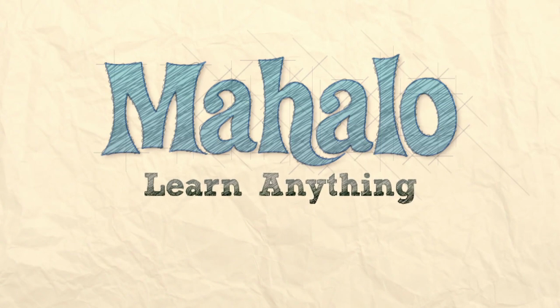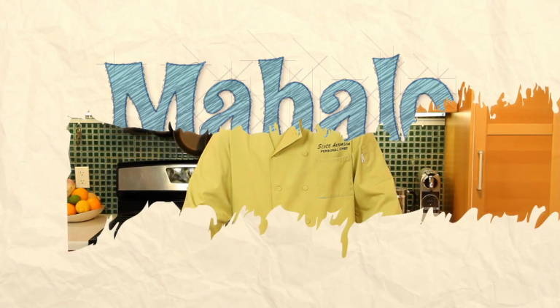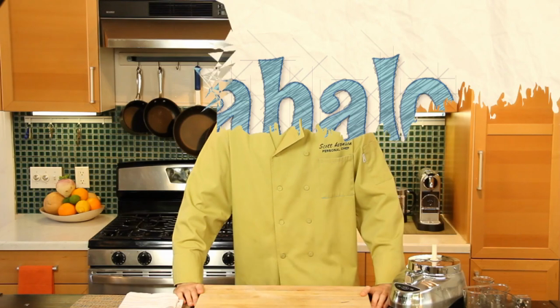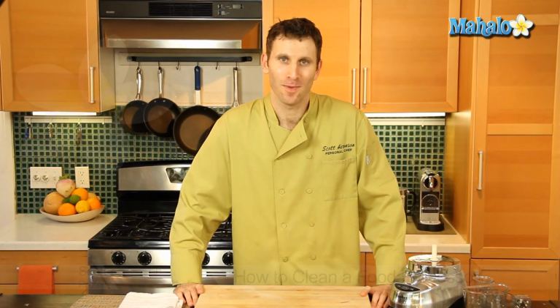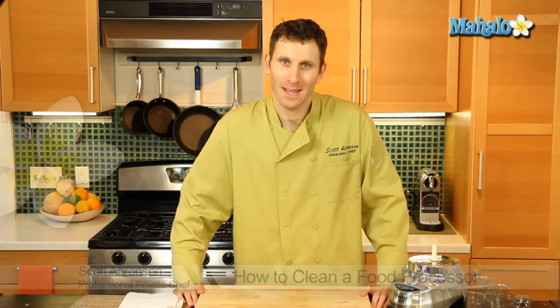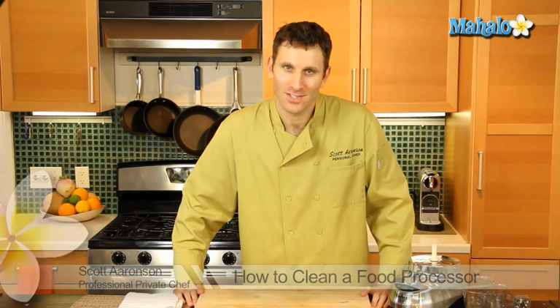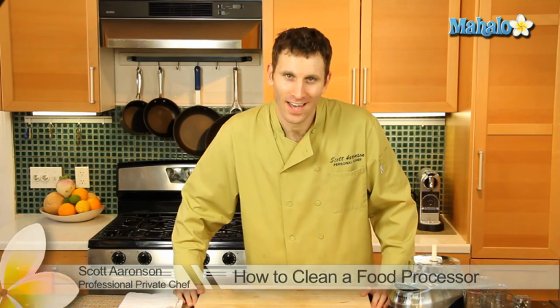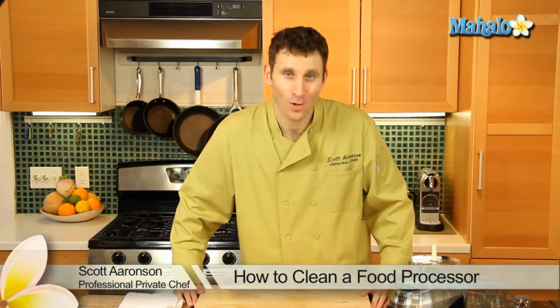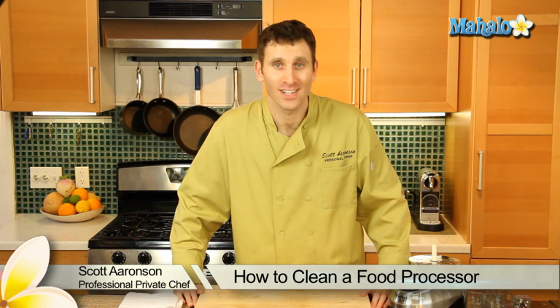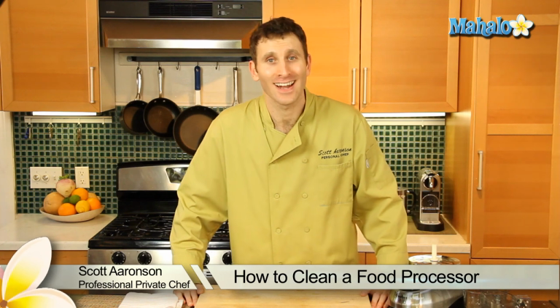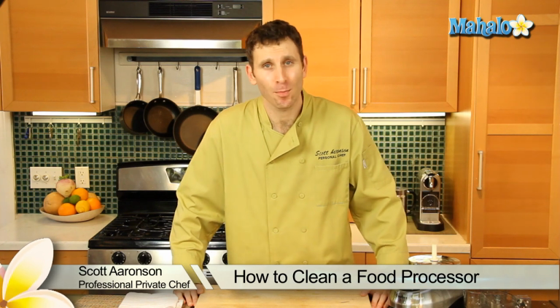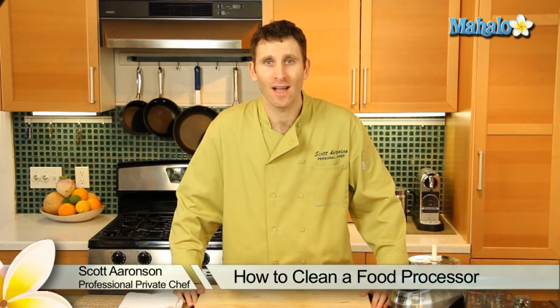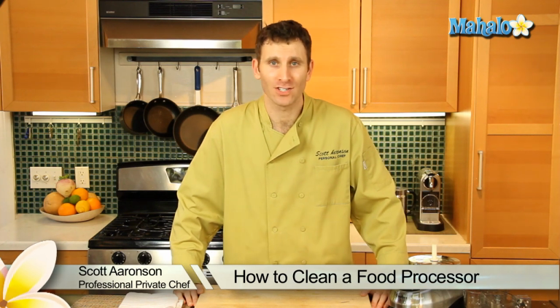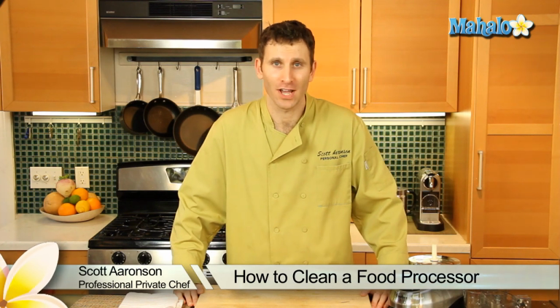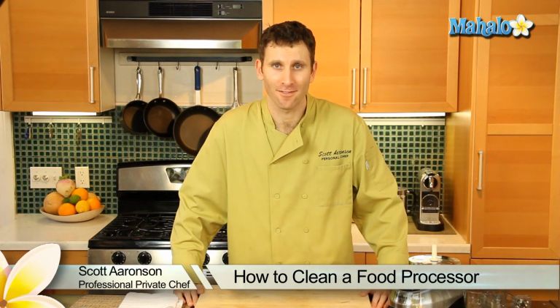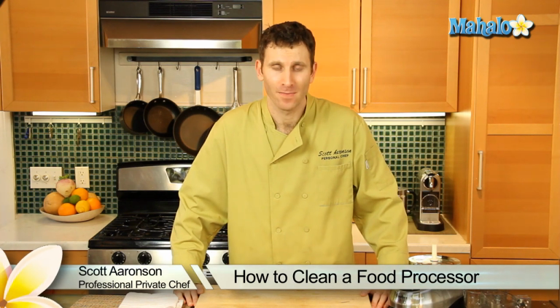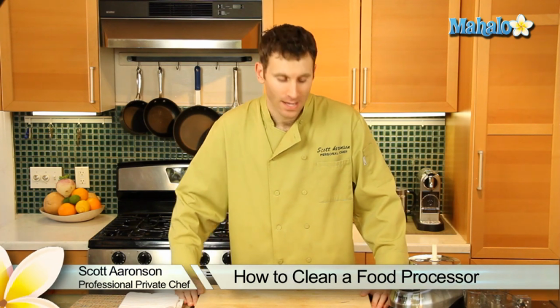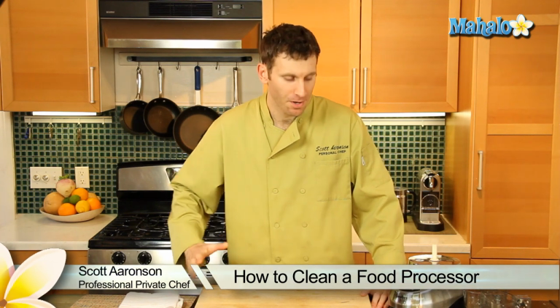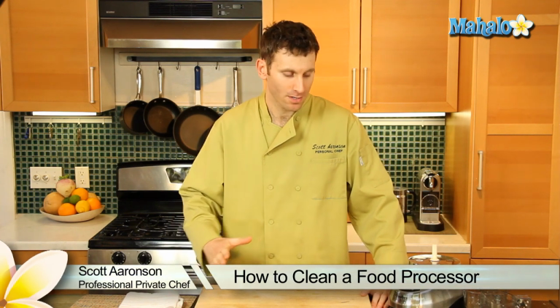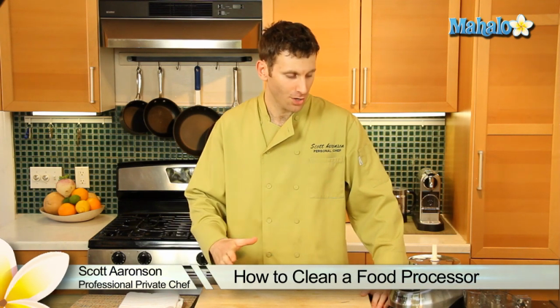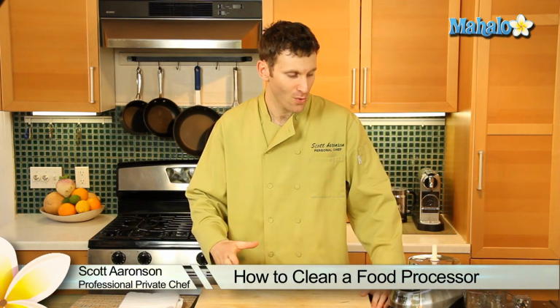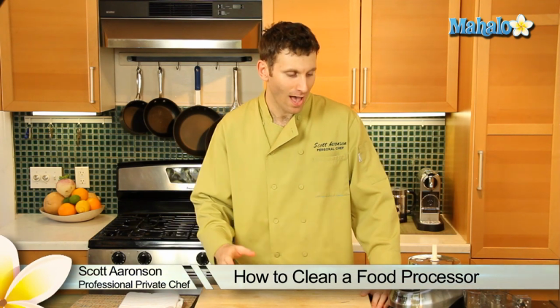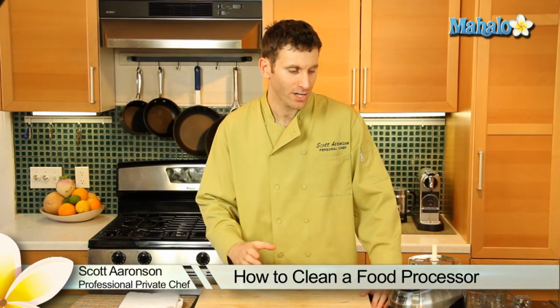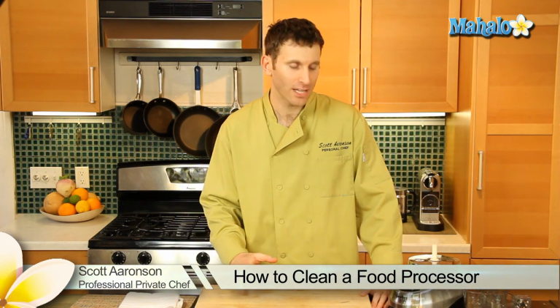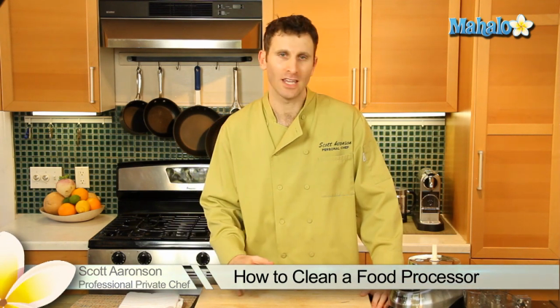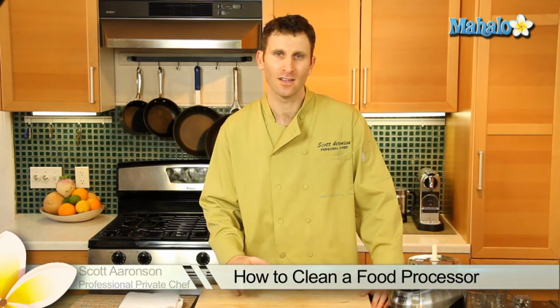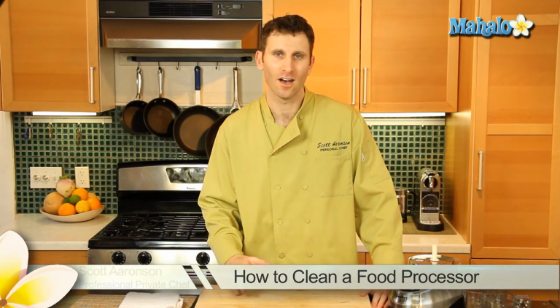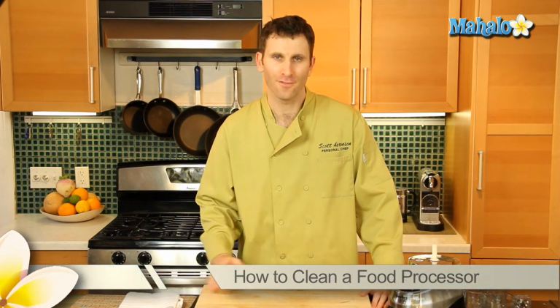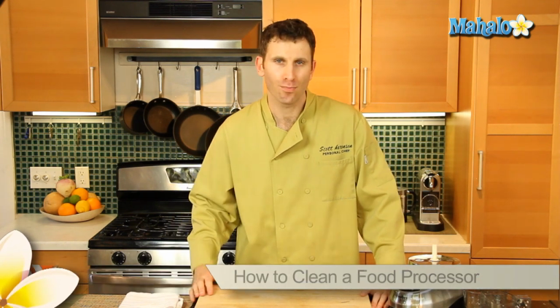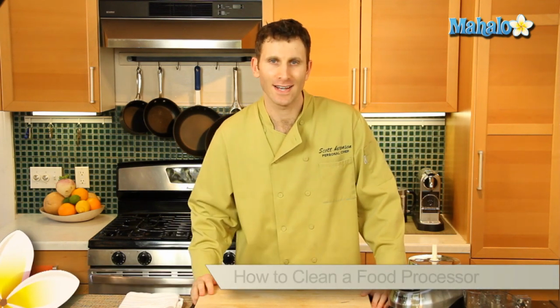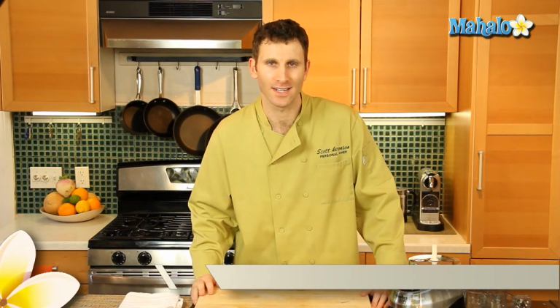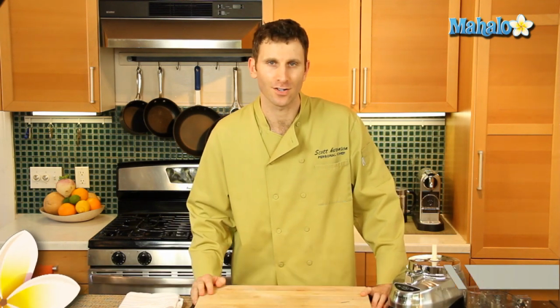Hi, my name is Scott Aronson and I'm a private chef and I'm here to tell you how to clean a food processor.